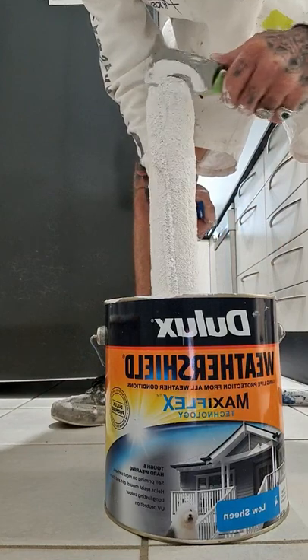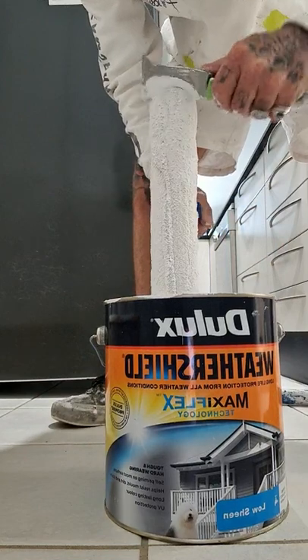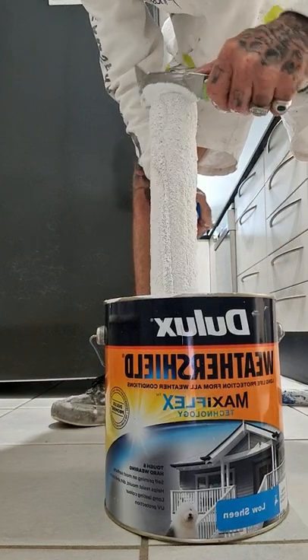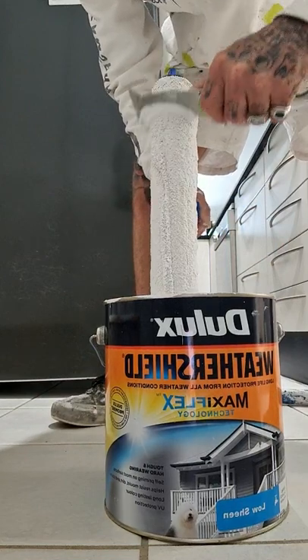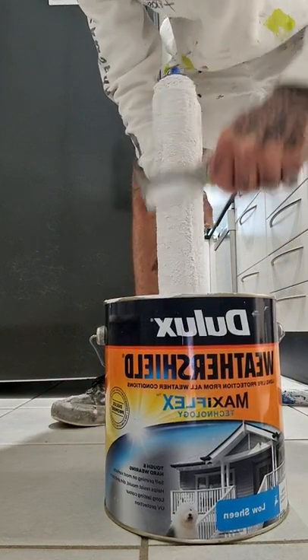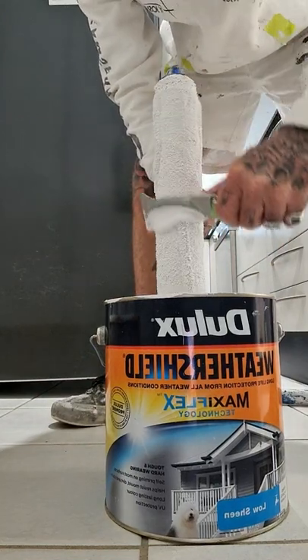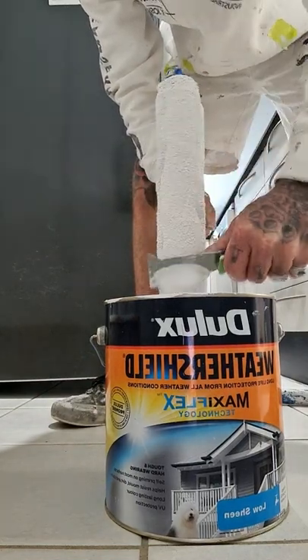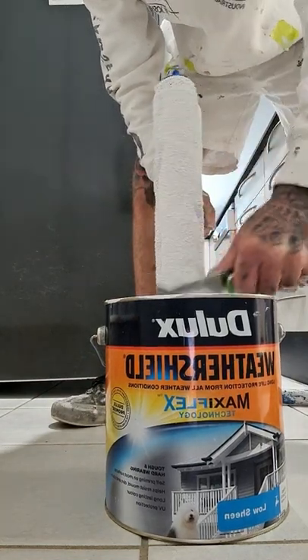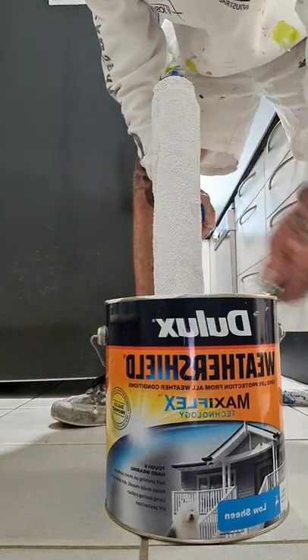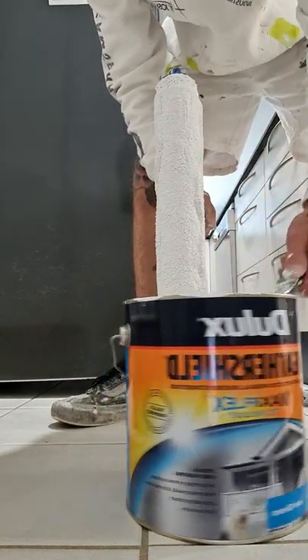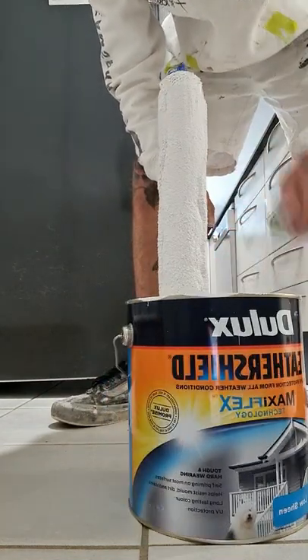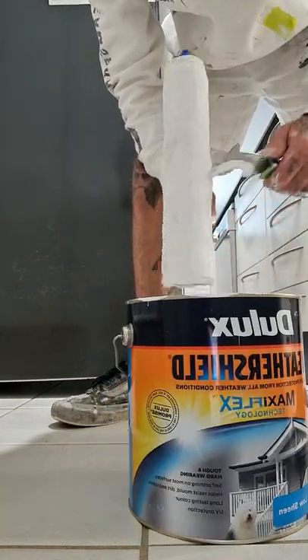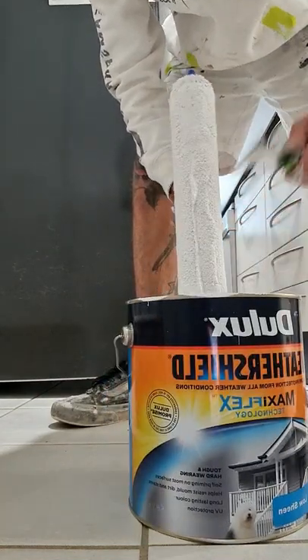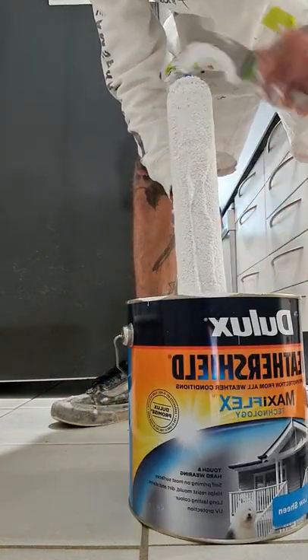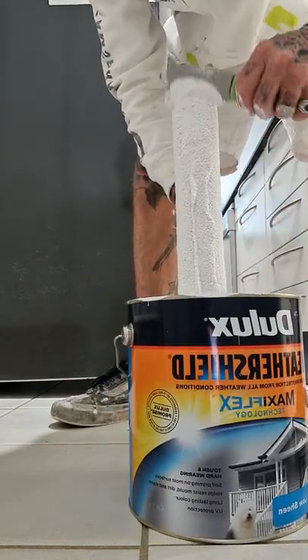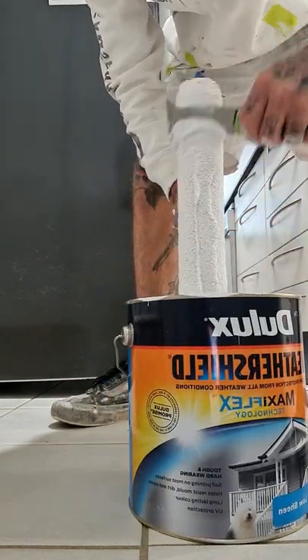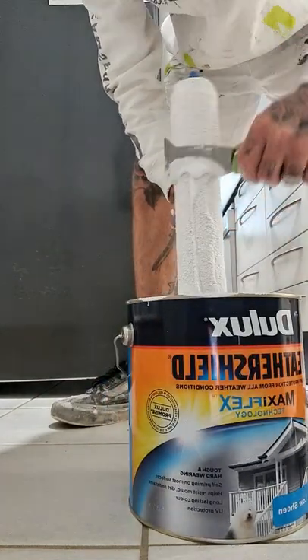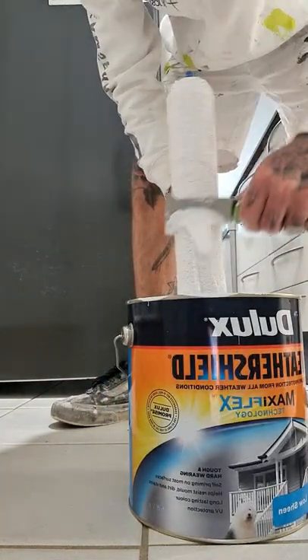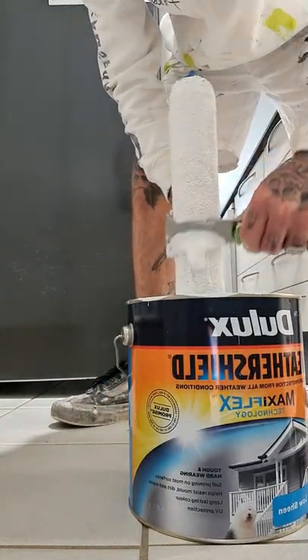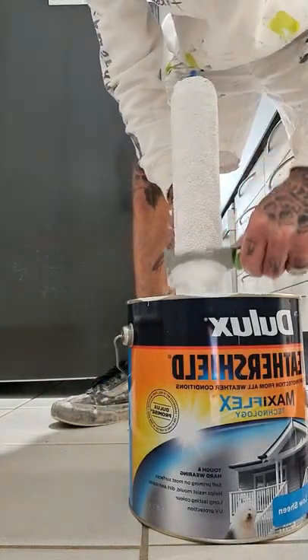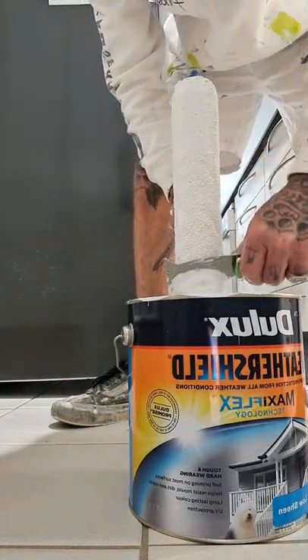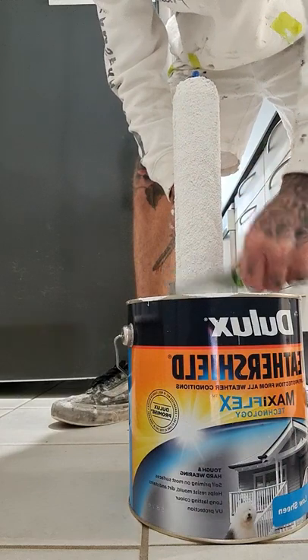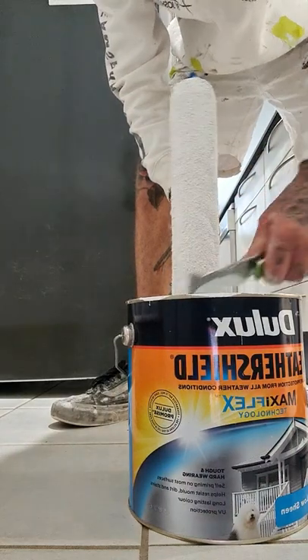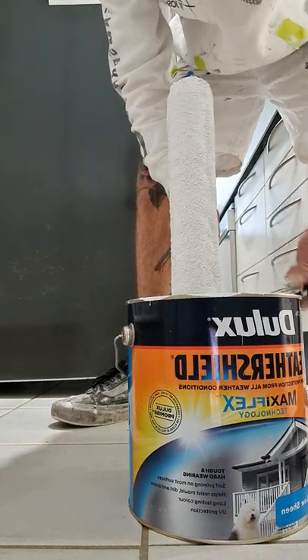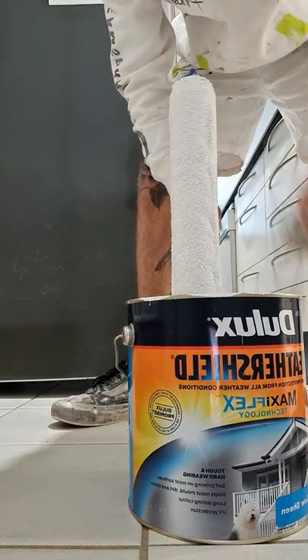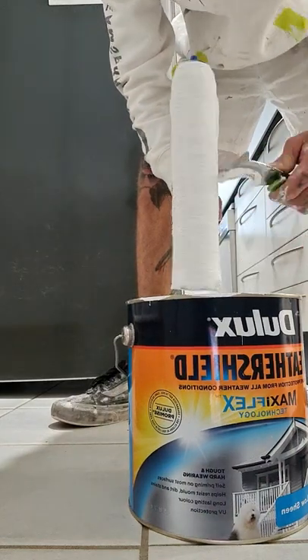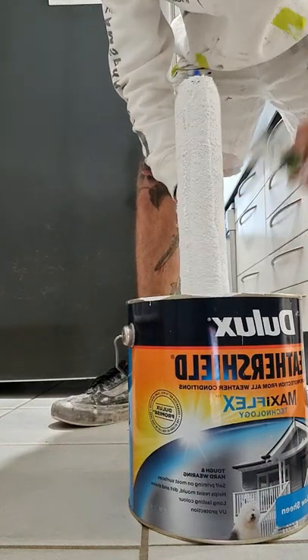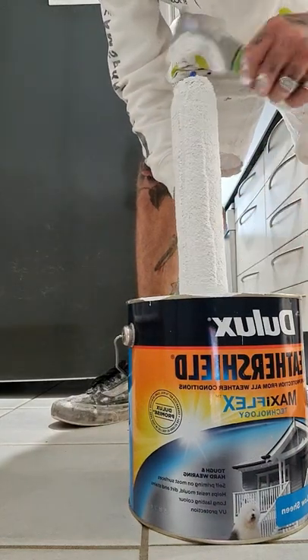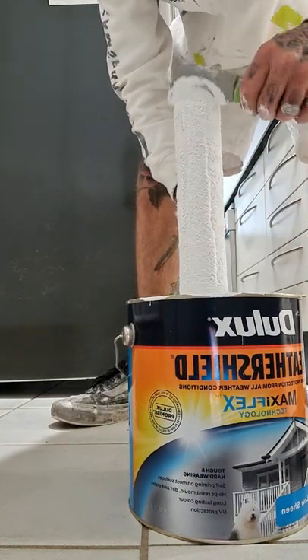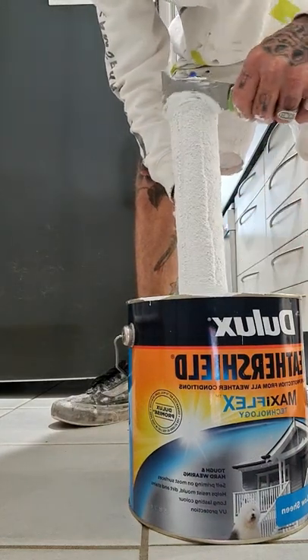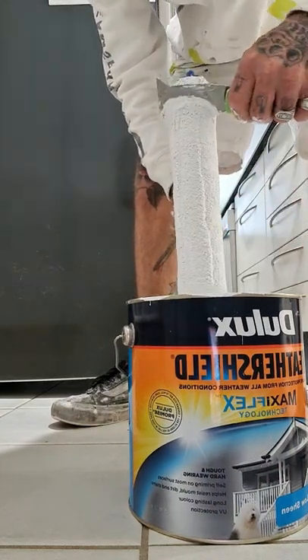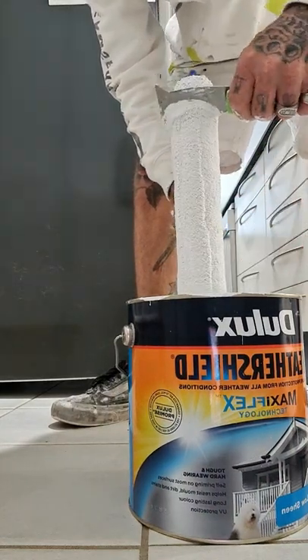I'll just do it again just to double up. Squeeze as much paint out of that roller as you can.